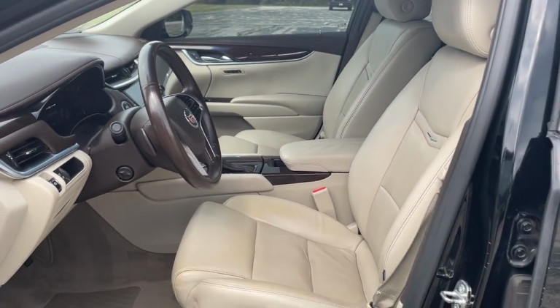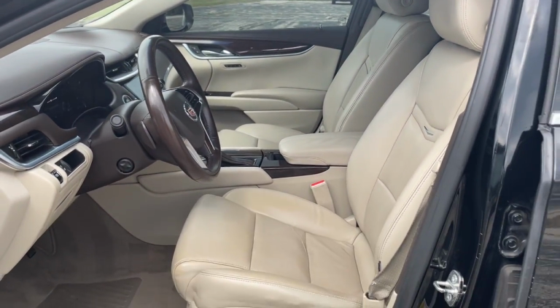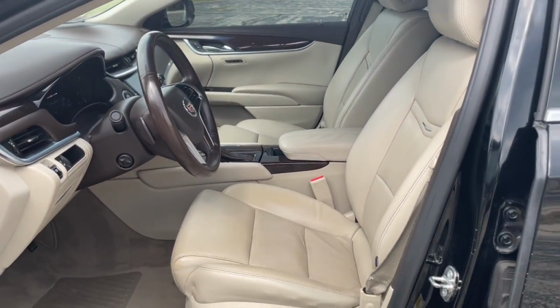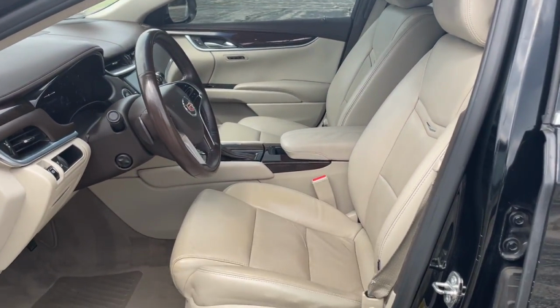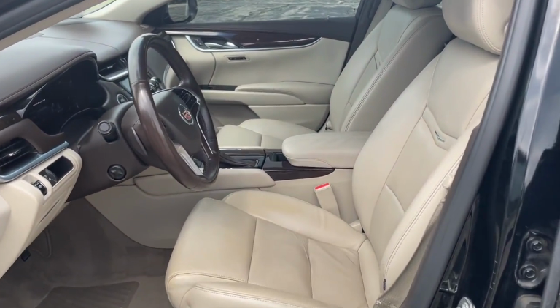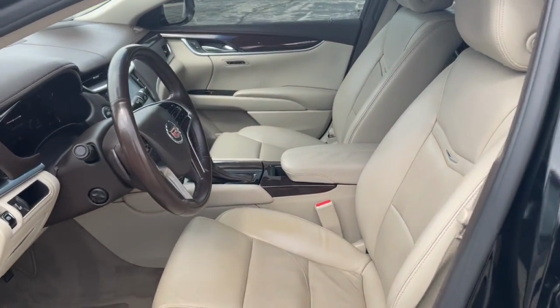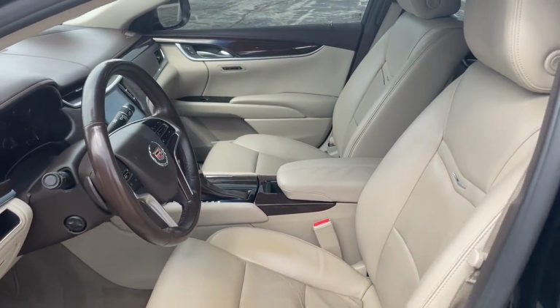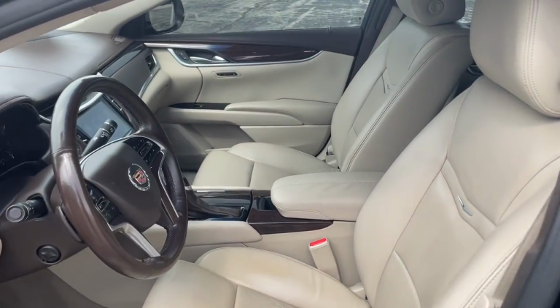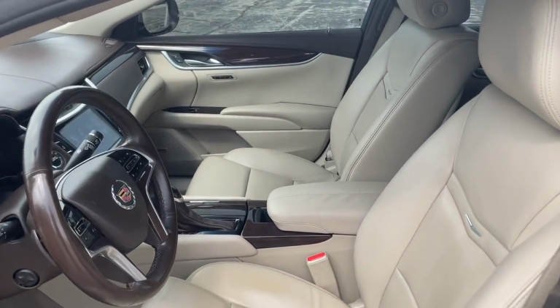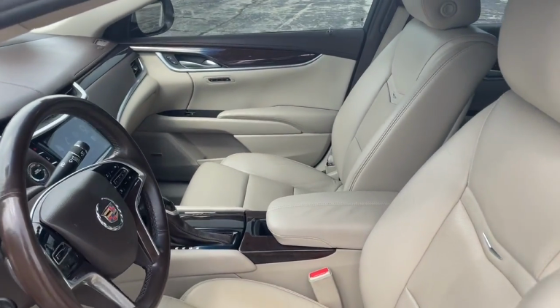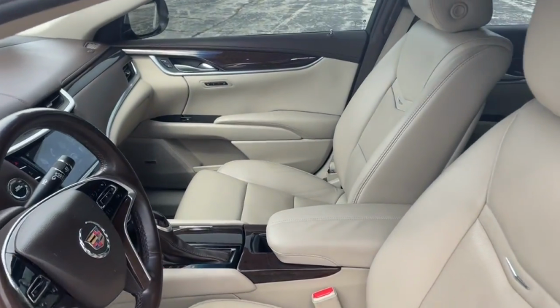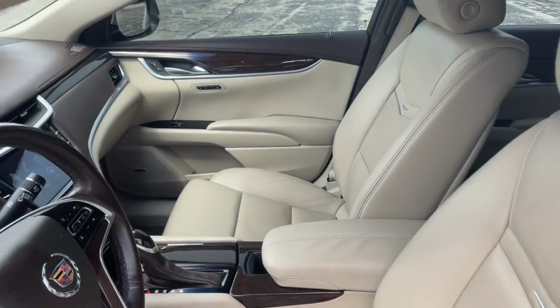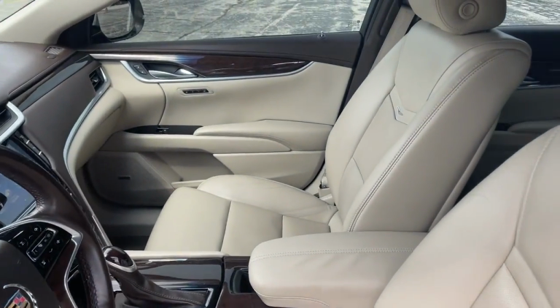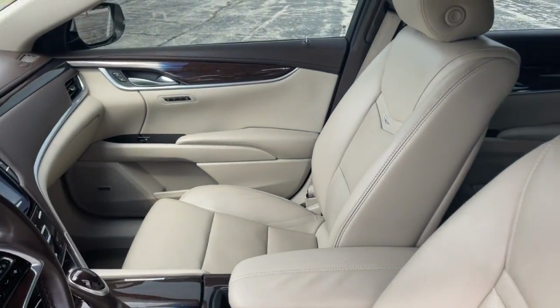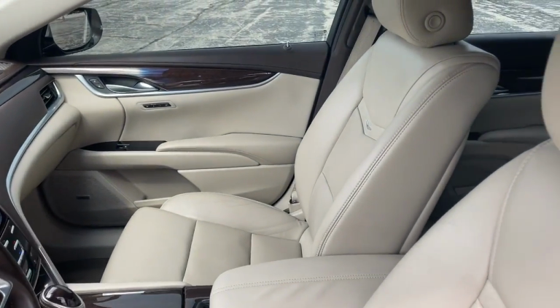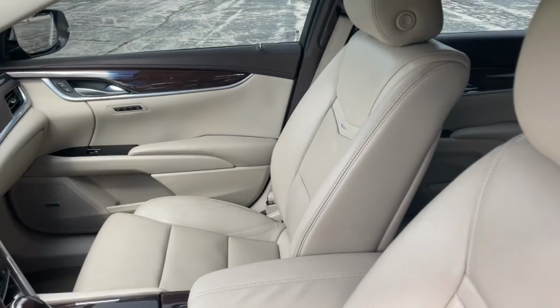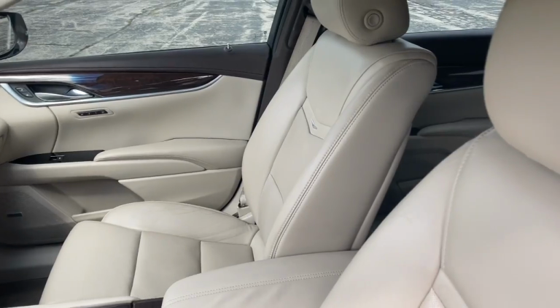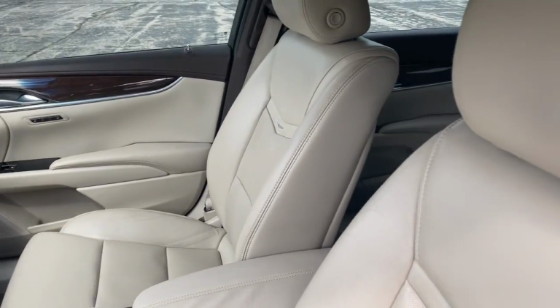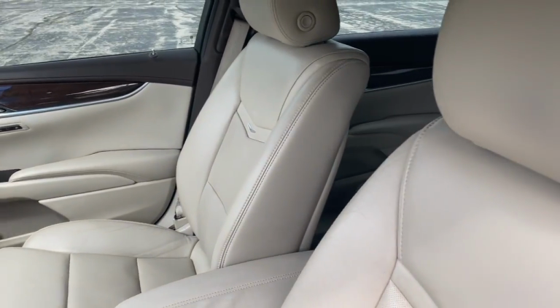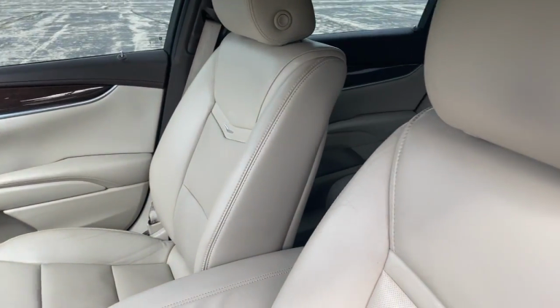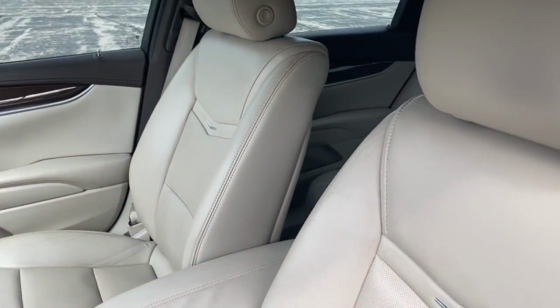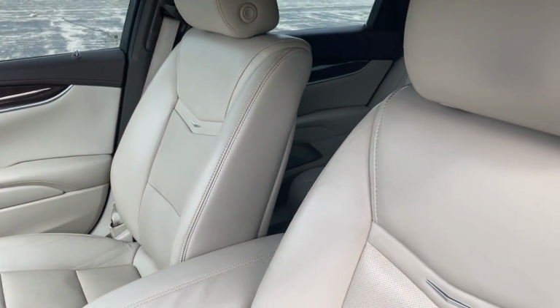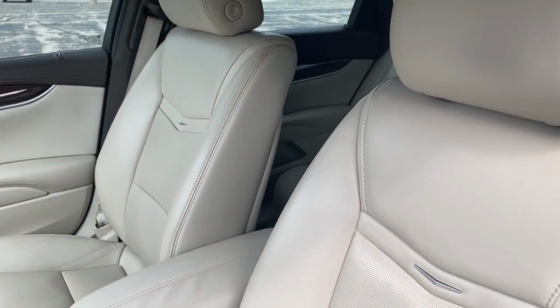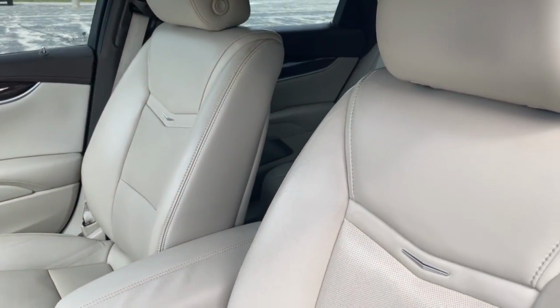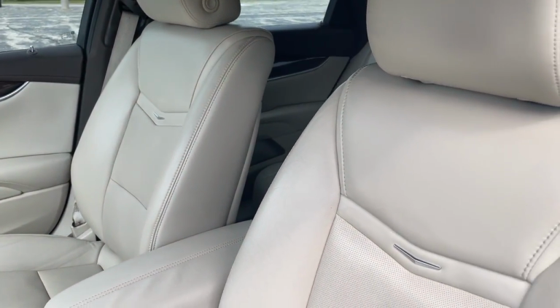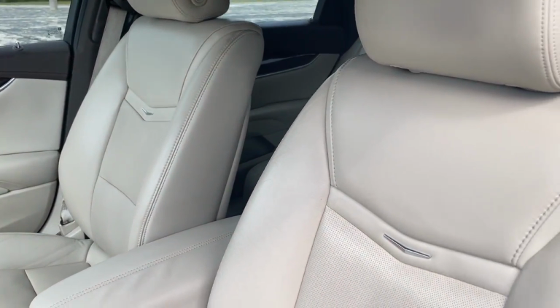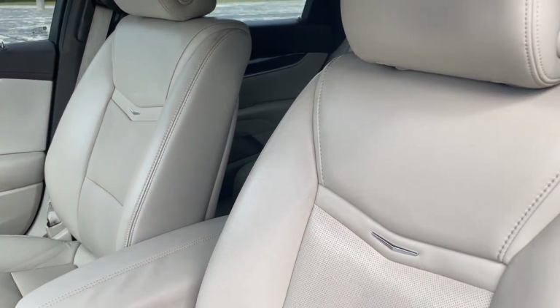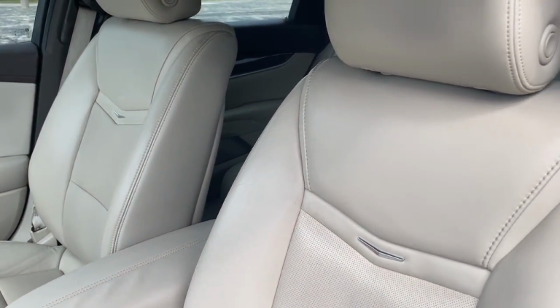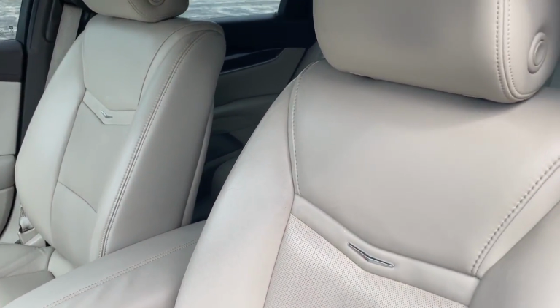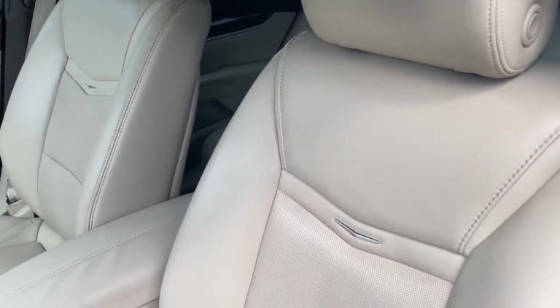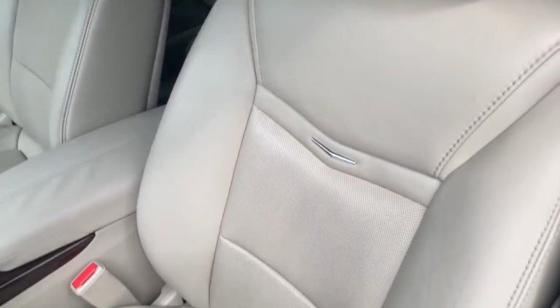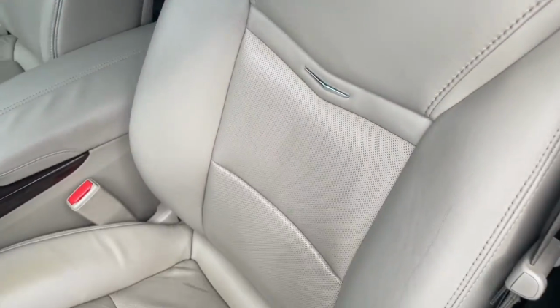Seize the opportunity to let your style burn bright. Drive the XTS sedan.